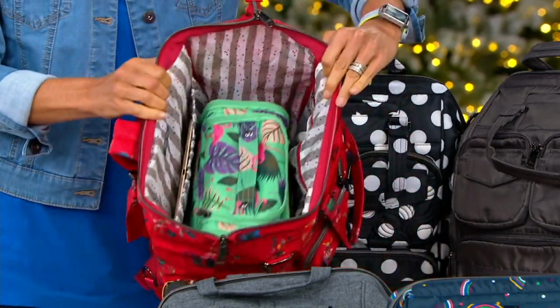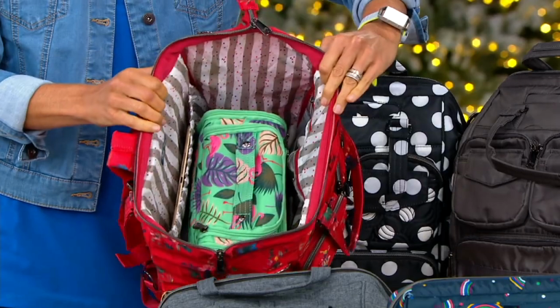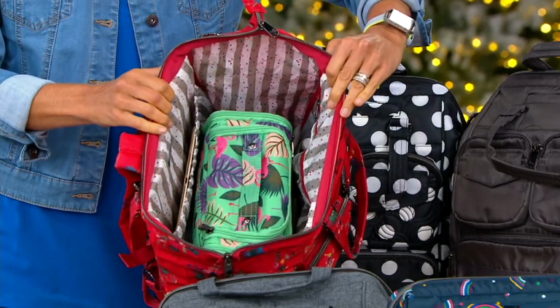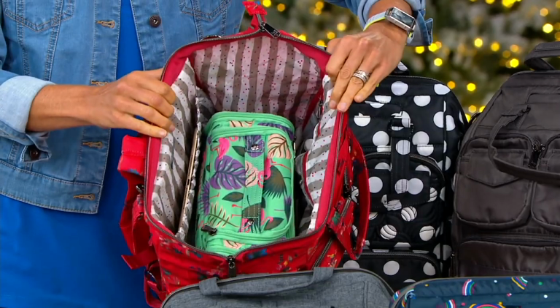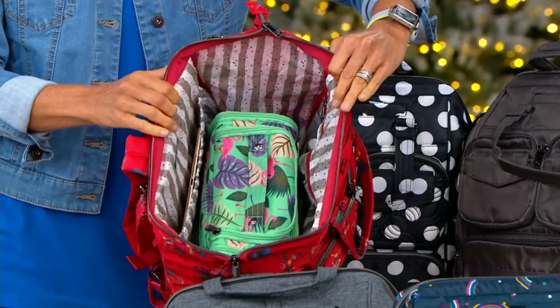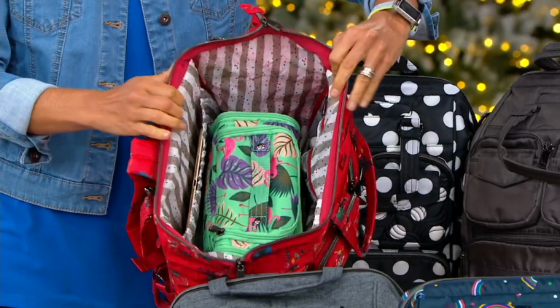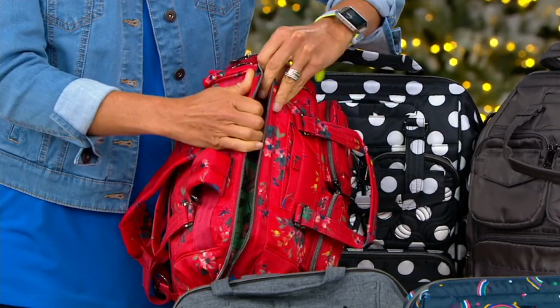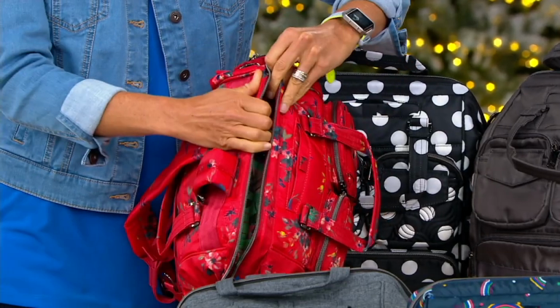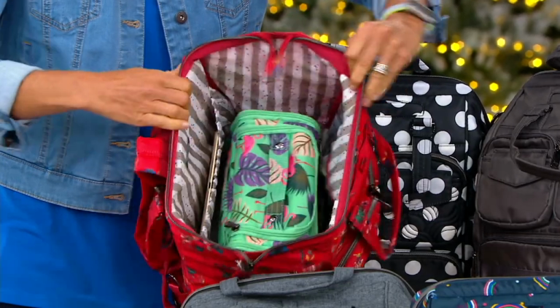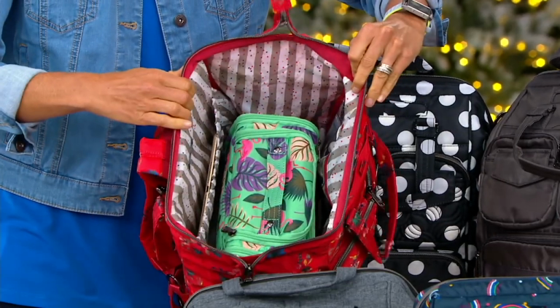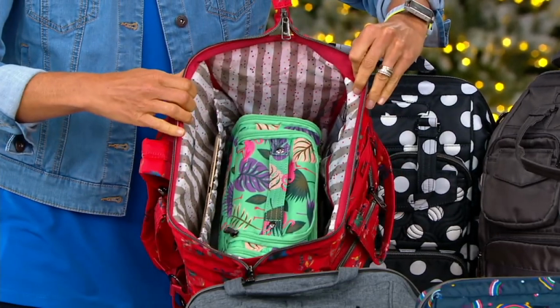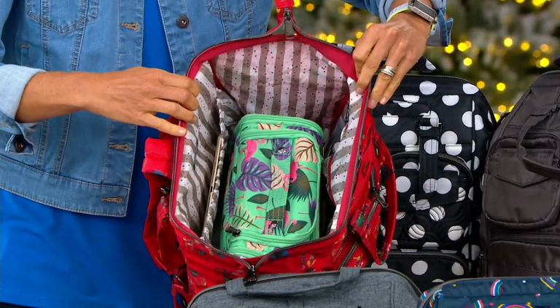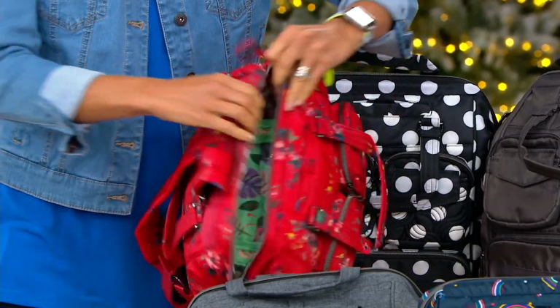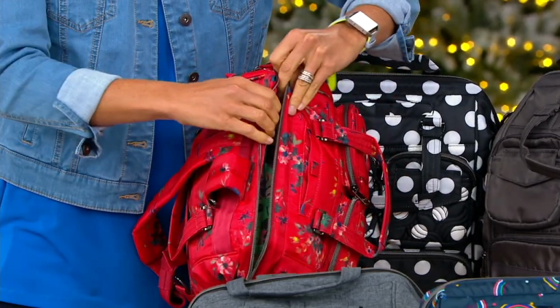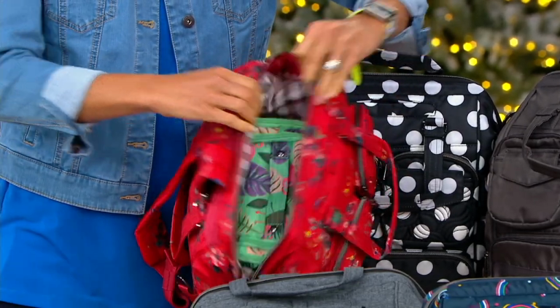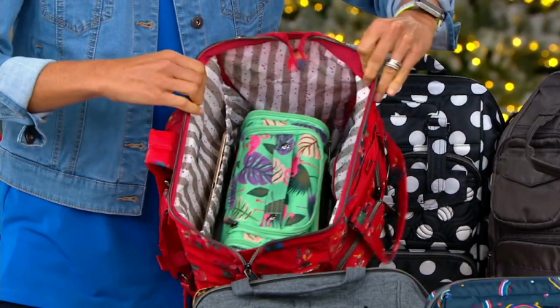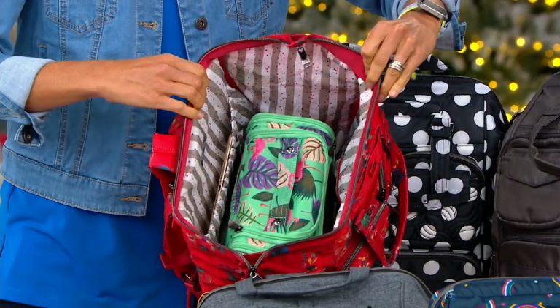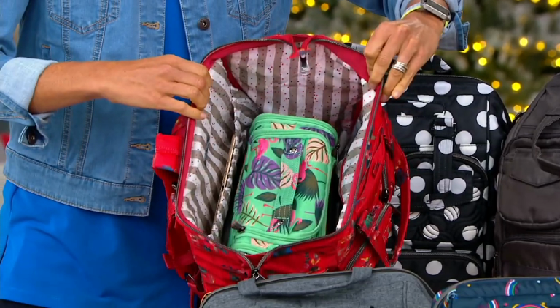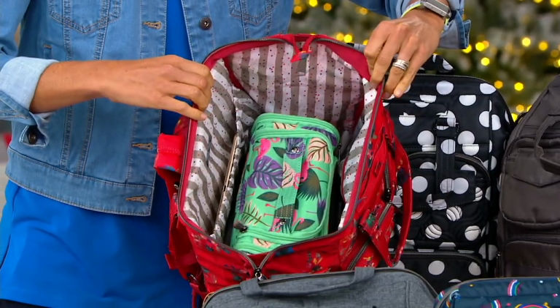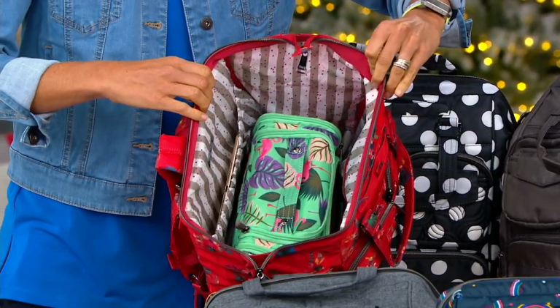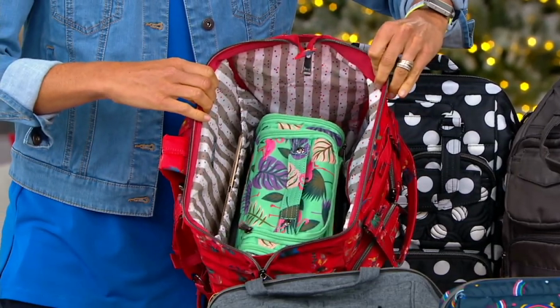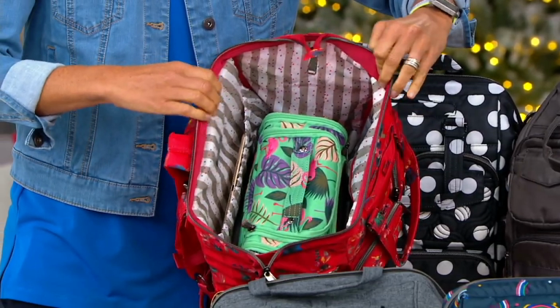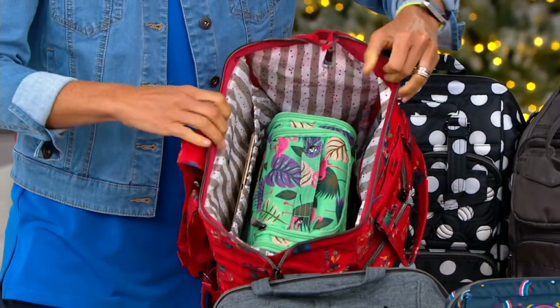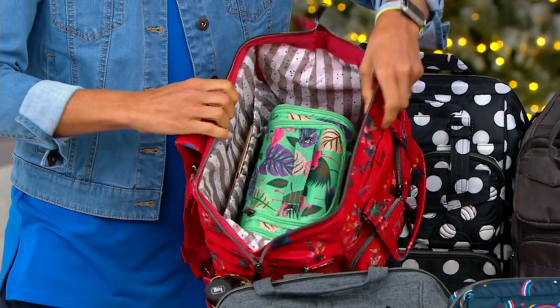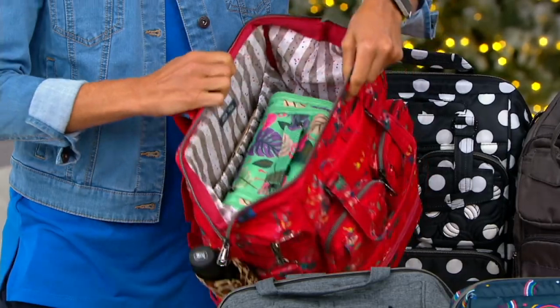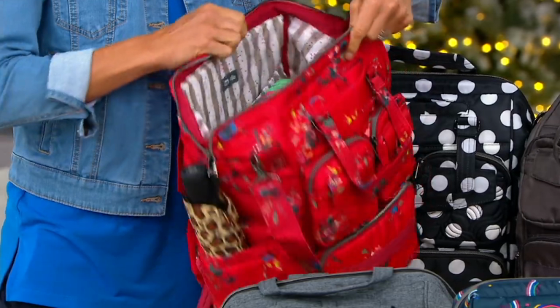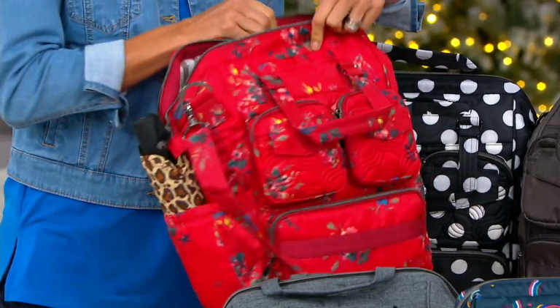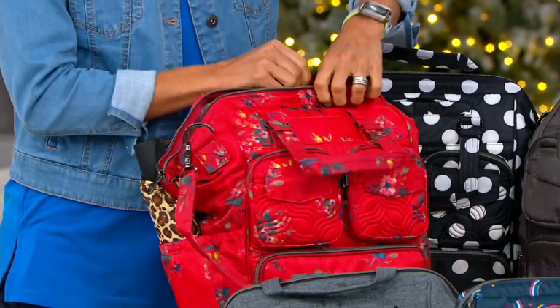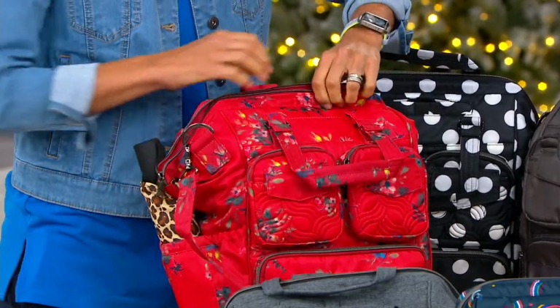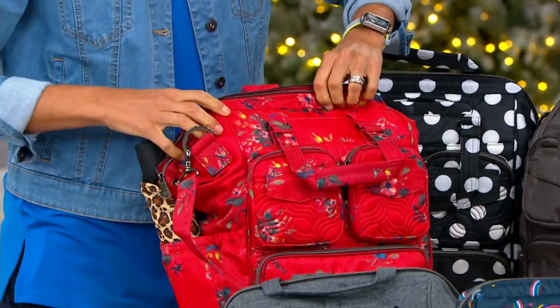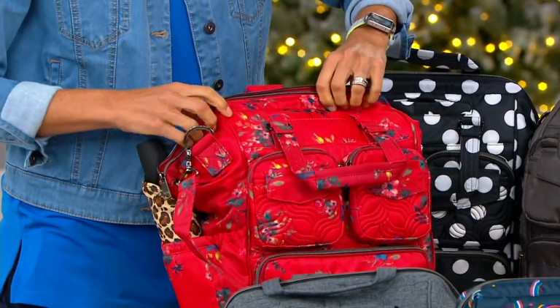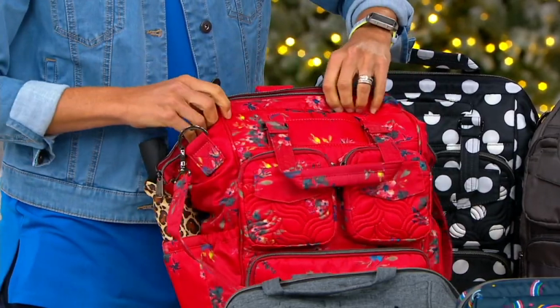Look at the wide mouth opening. Look at that. That is so smart. We'll go through the entire thing in just a second.